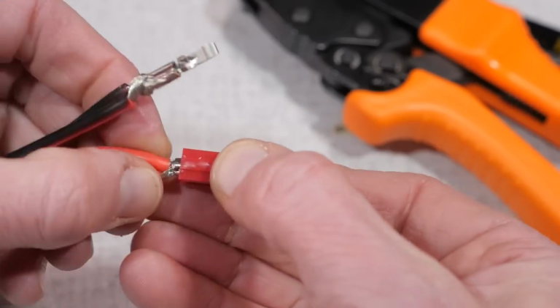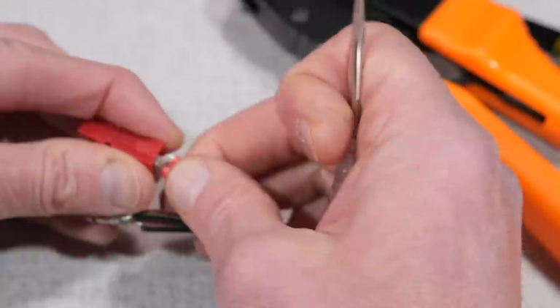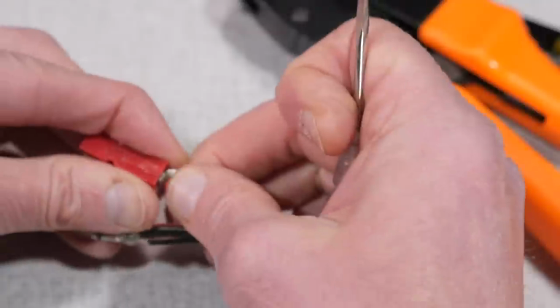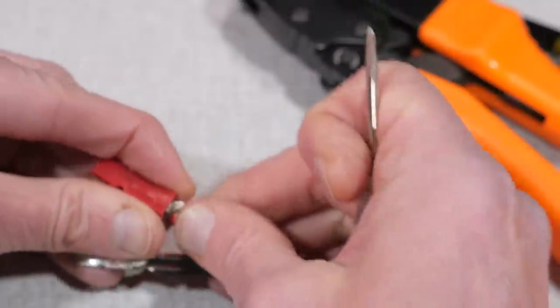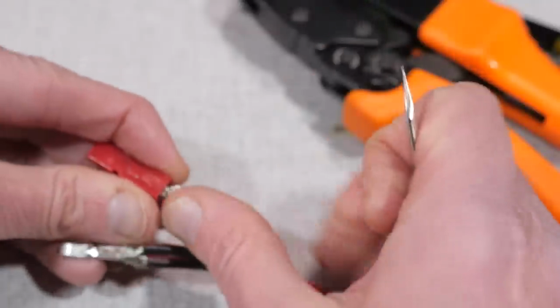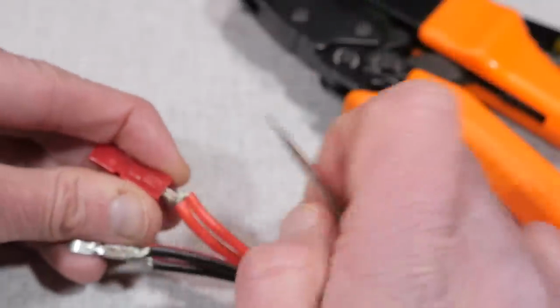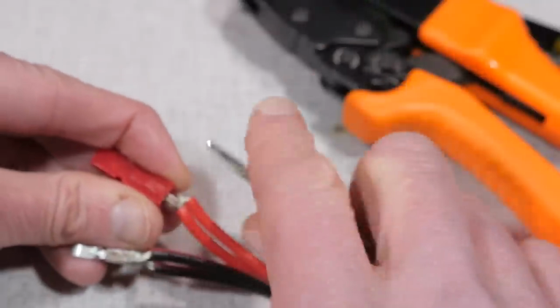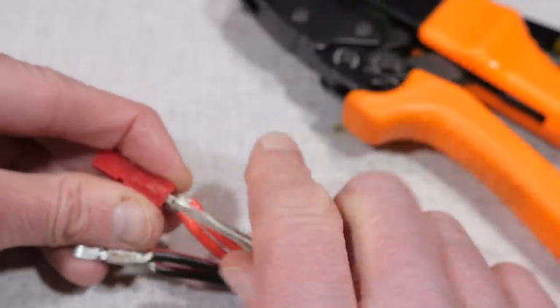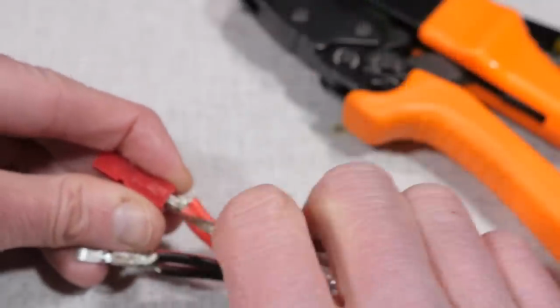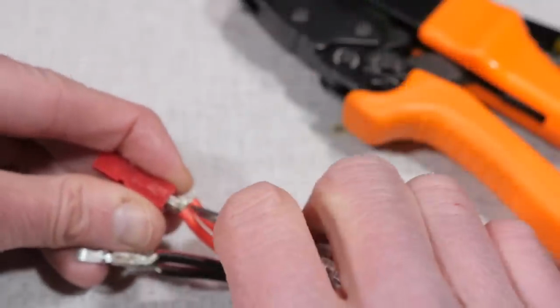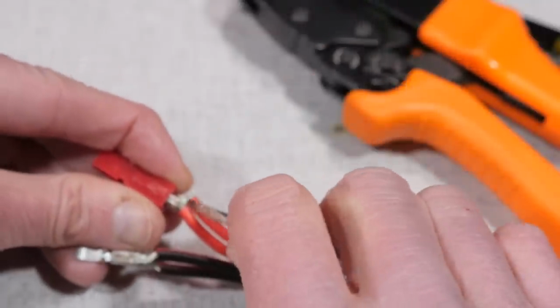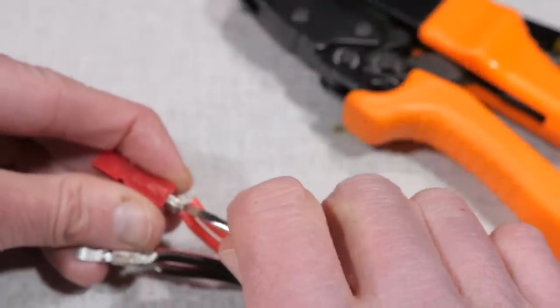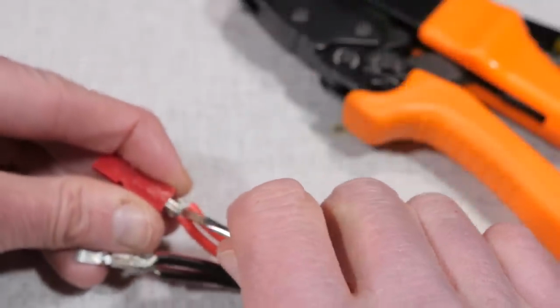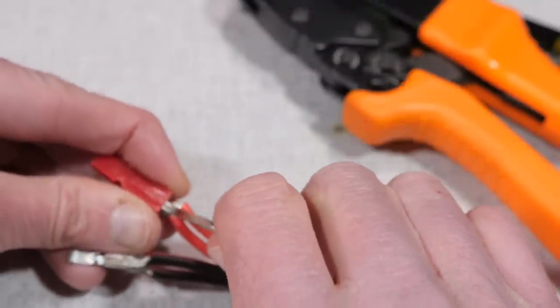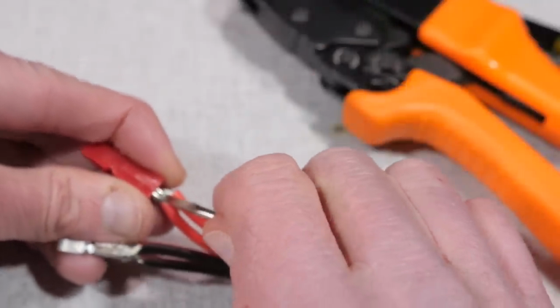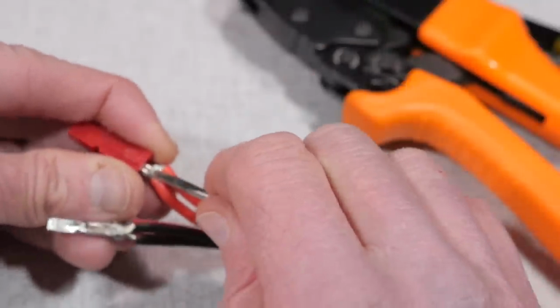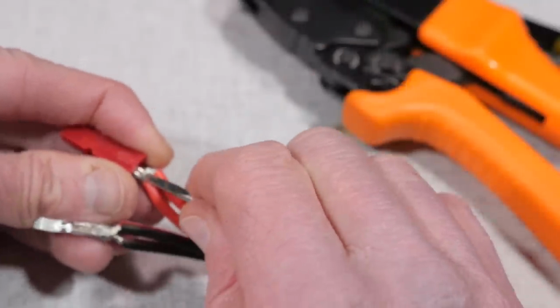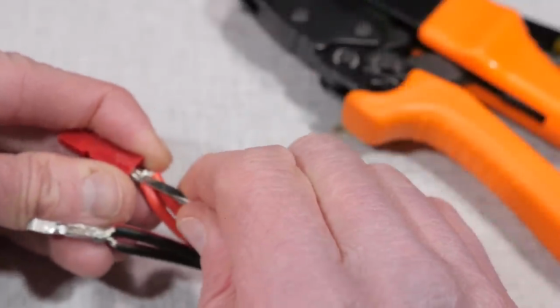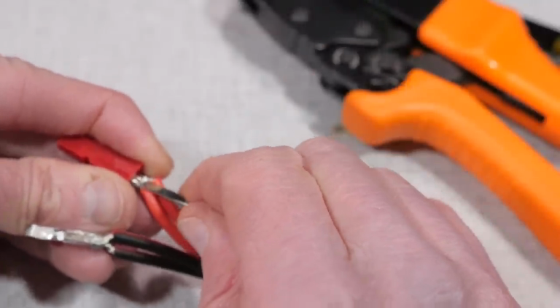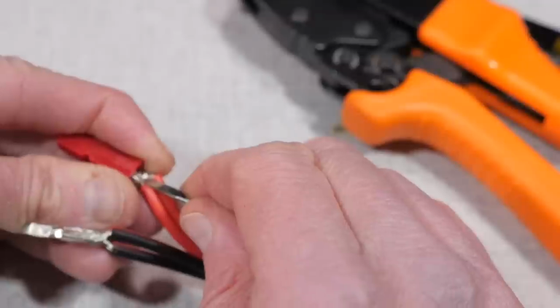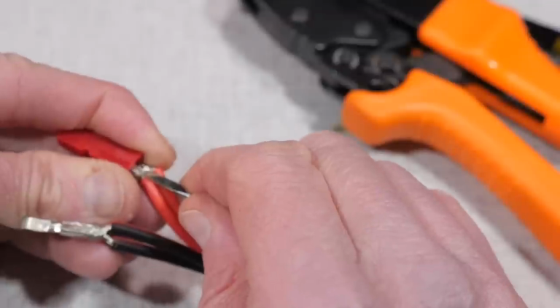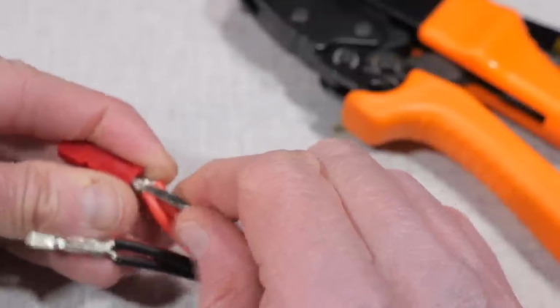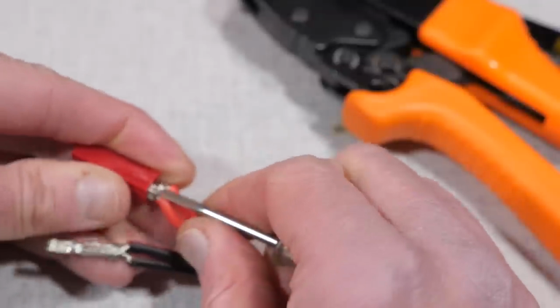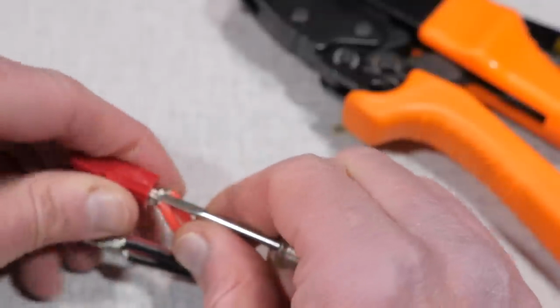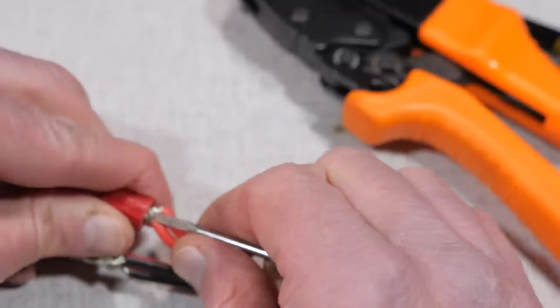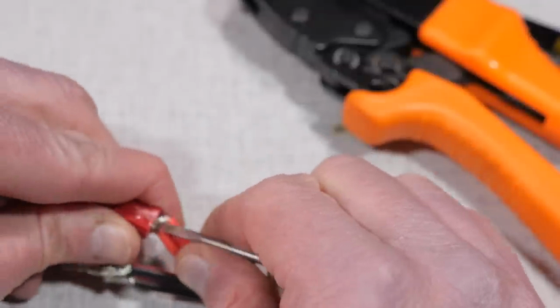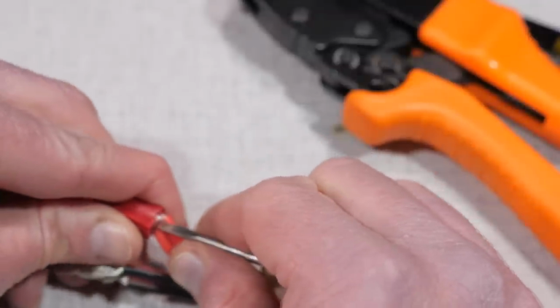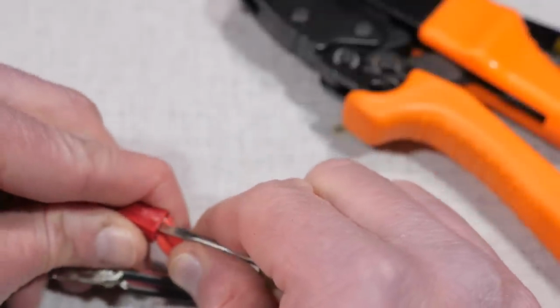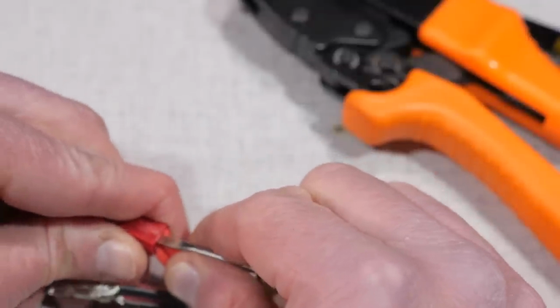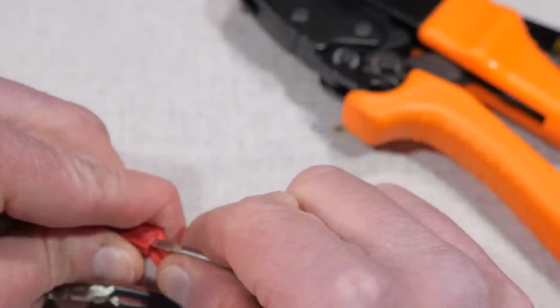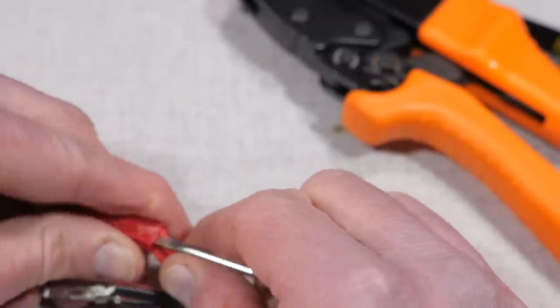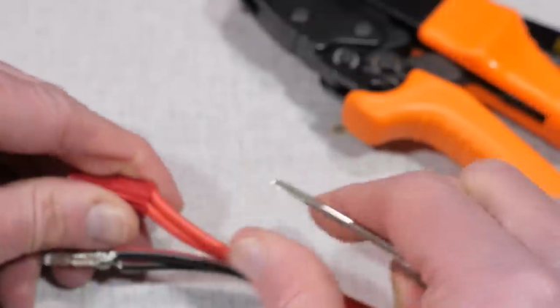I'll use a little screwdriver to help coax them in. And when you hear the little click, you know that they're all the way in.